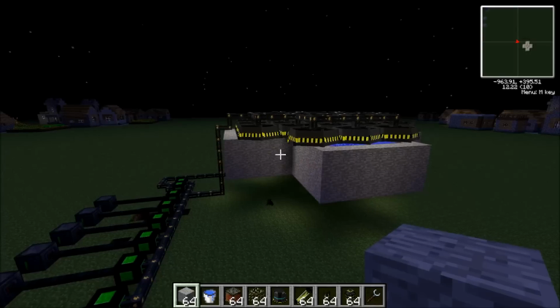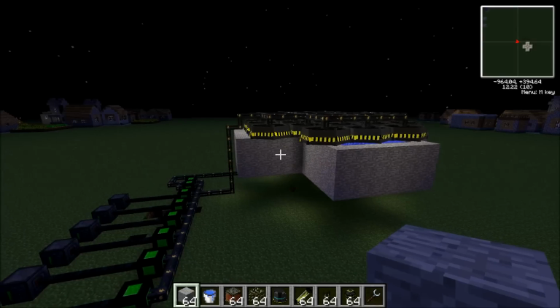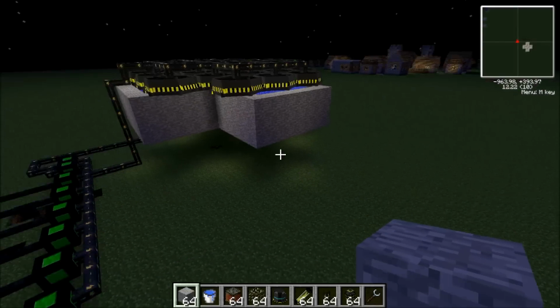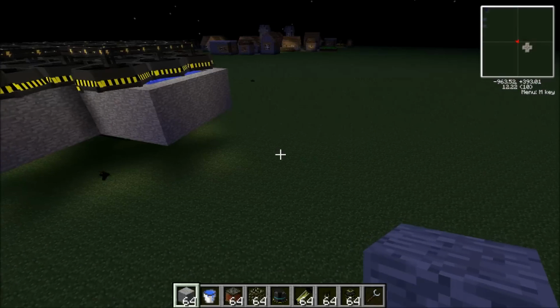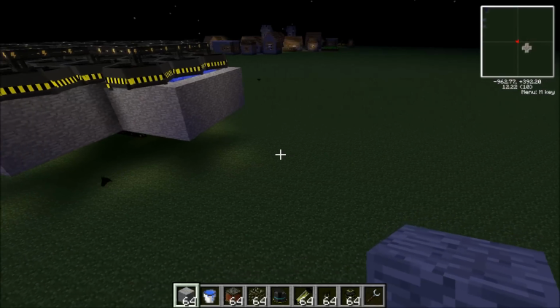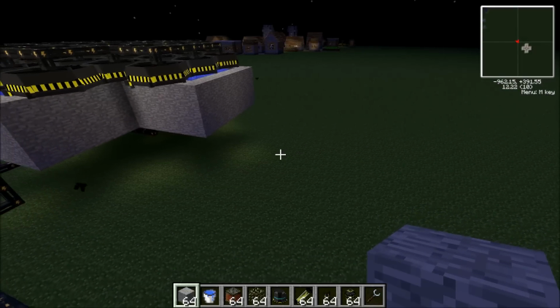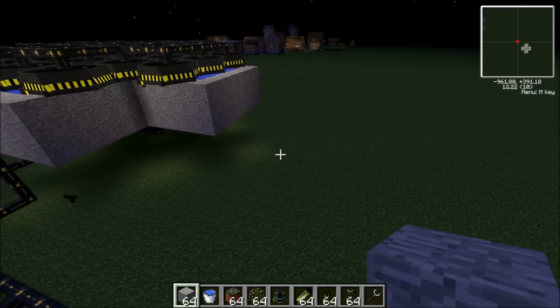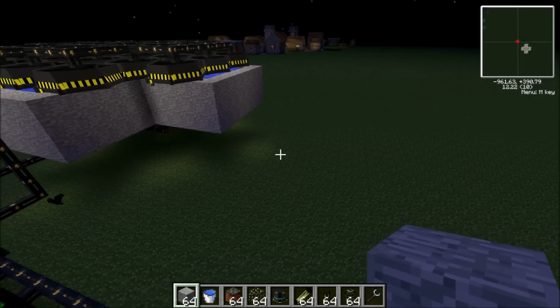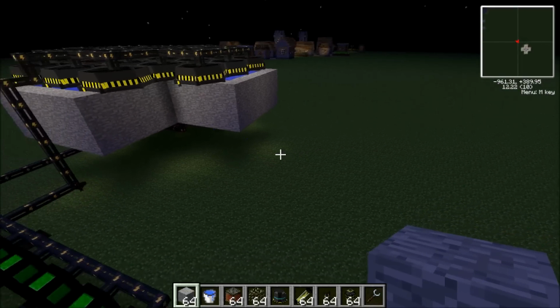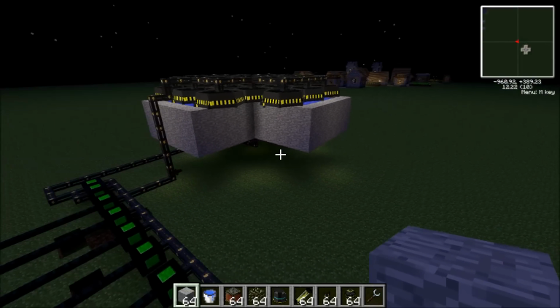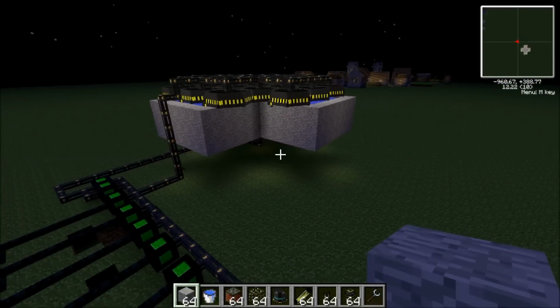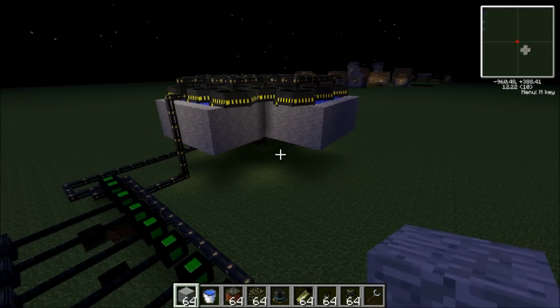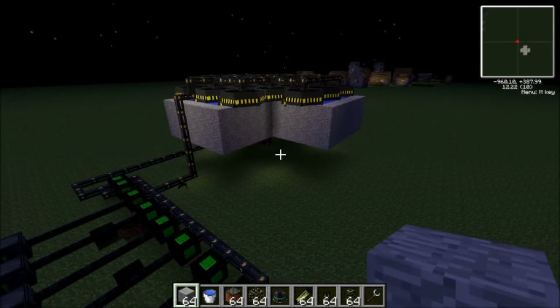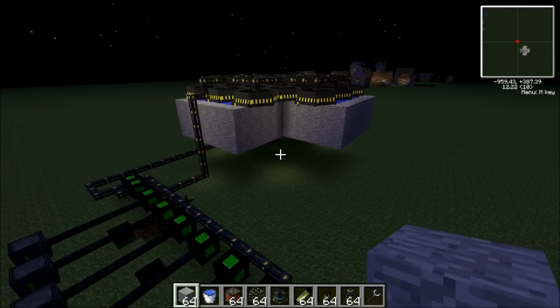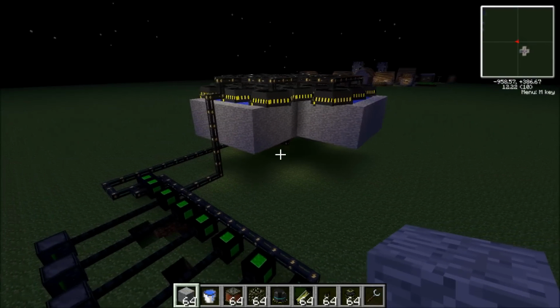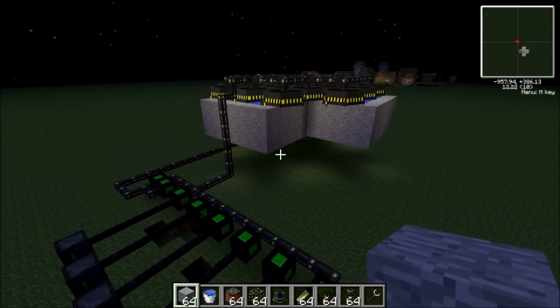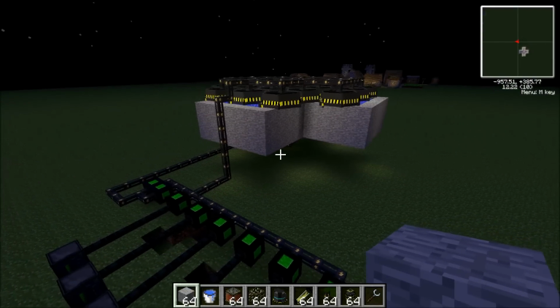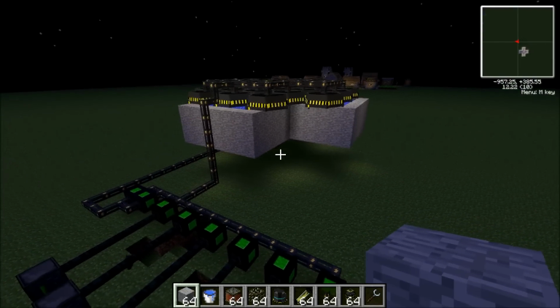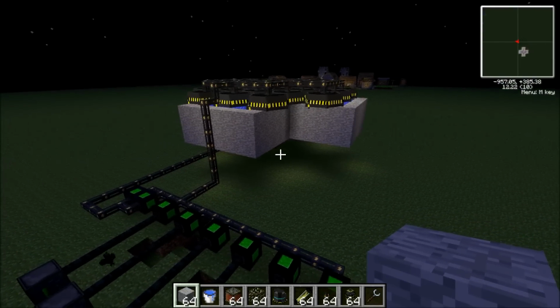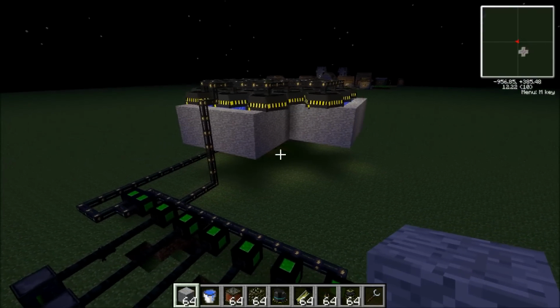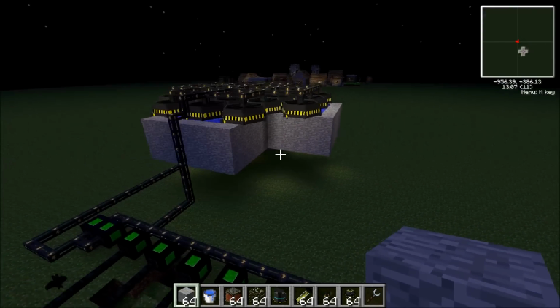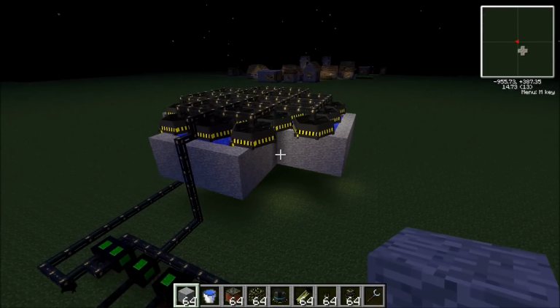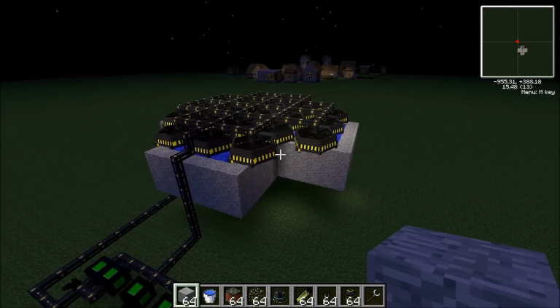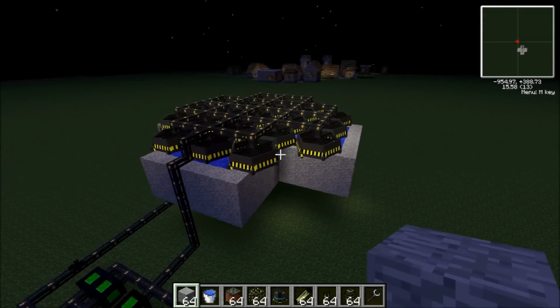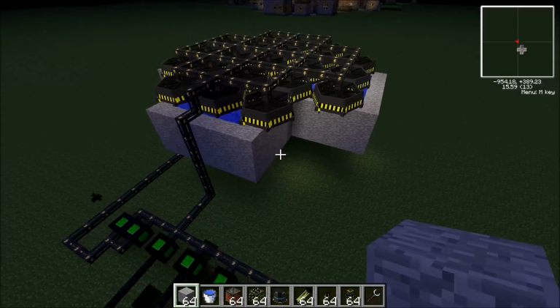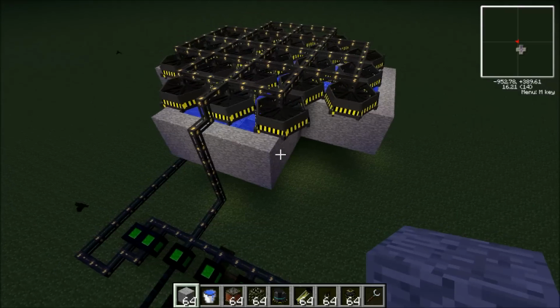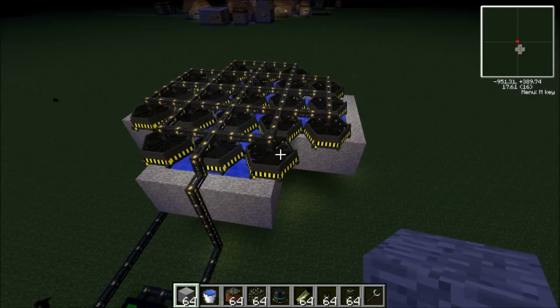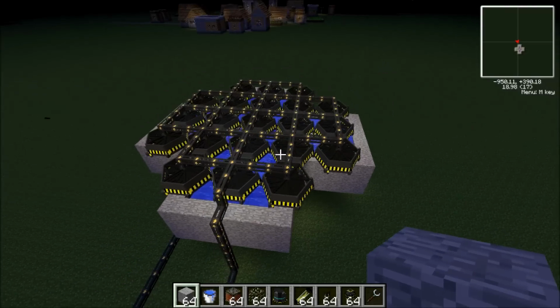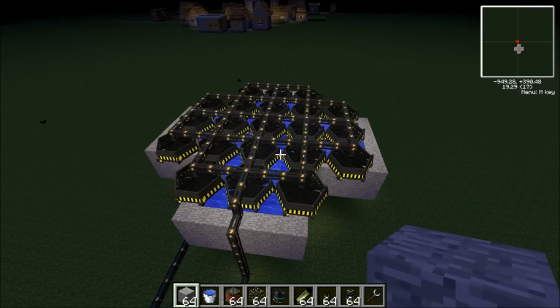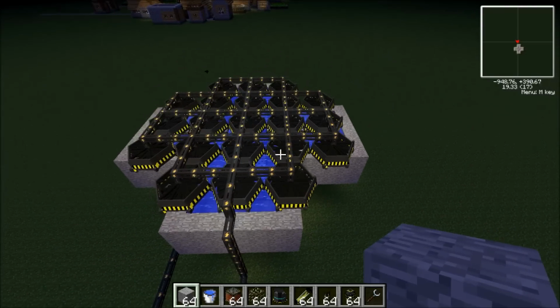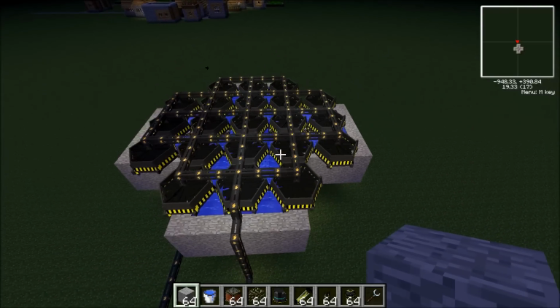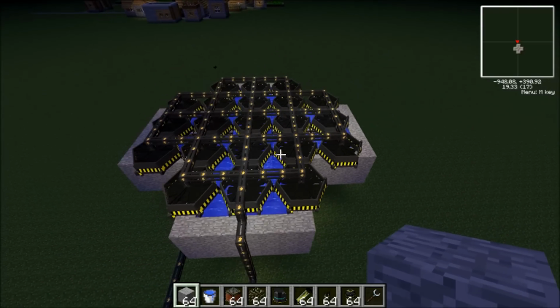Hey guys, what's going on? It's Vineet here, and today I'm going to be showing you a tutorial on how to create a fusion reactor.